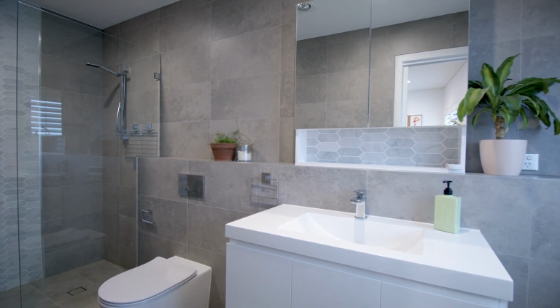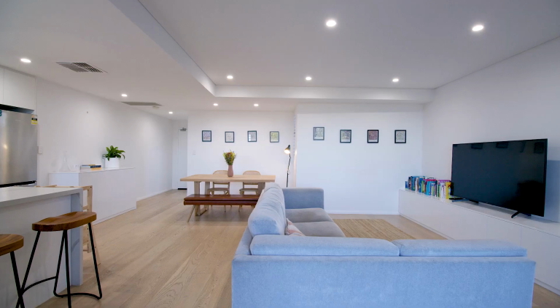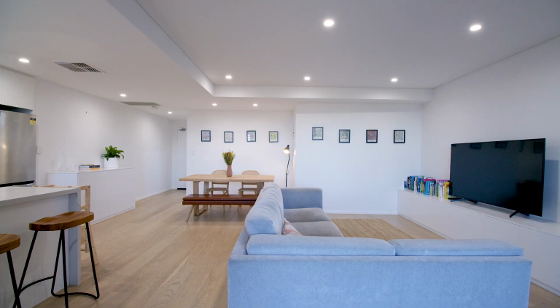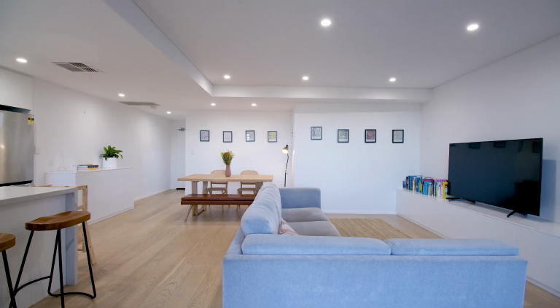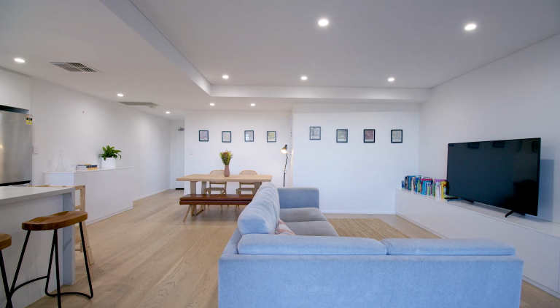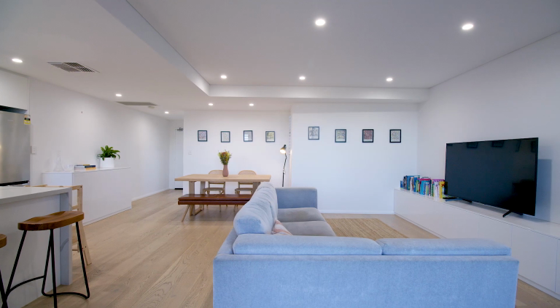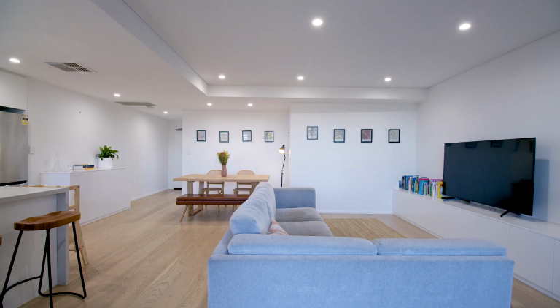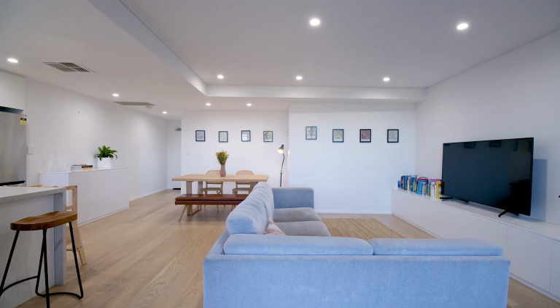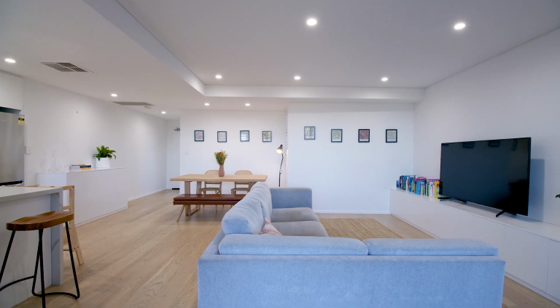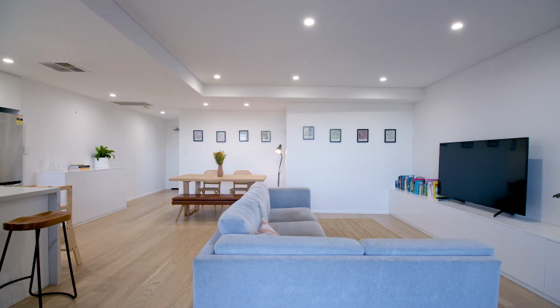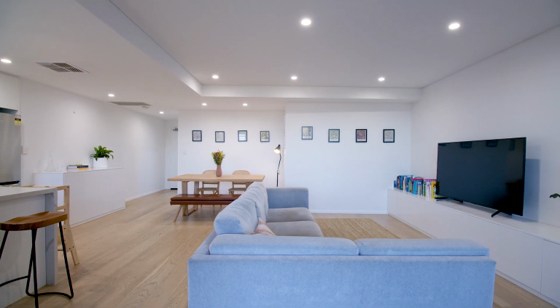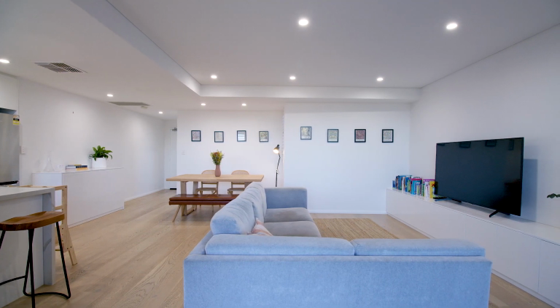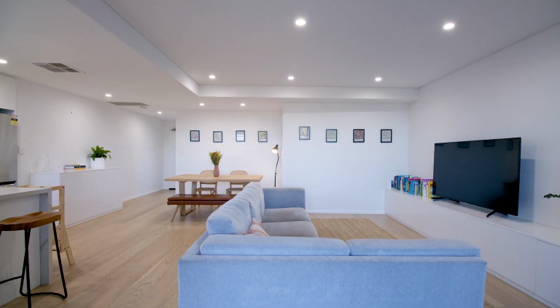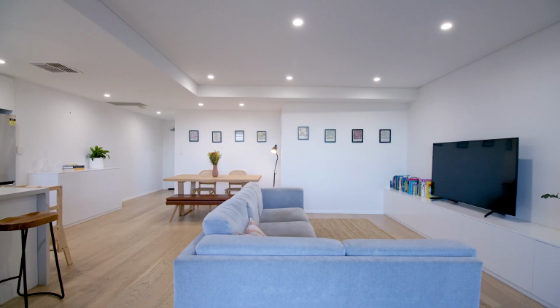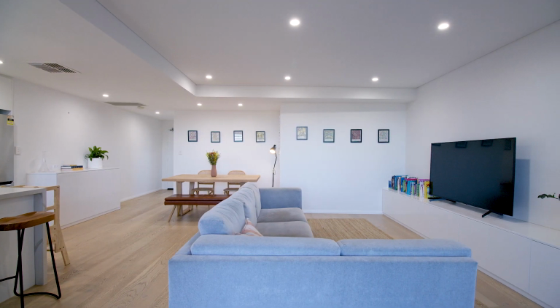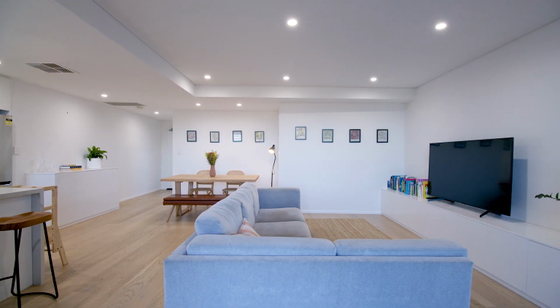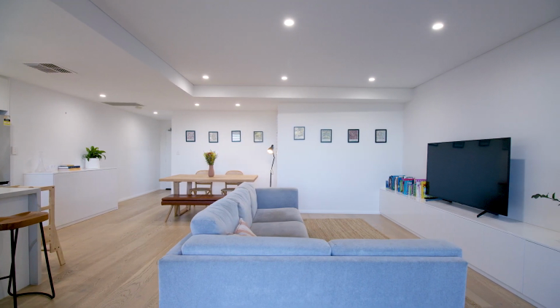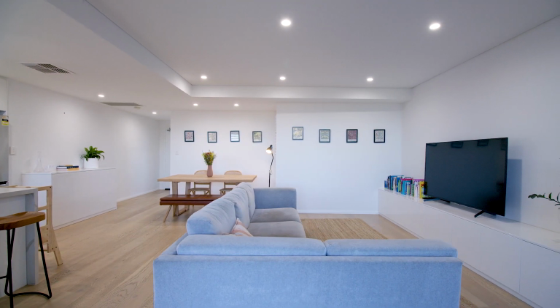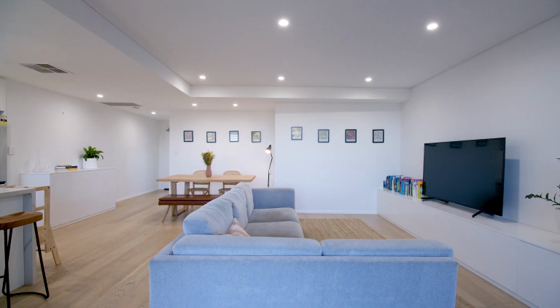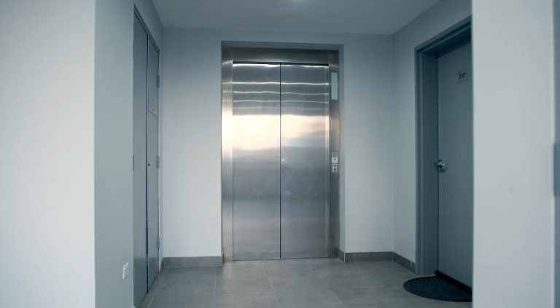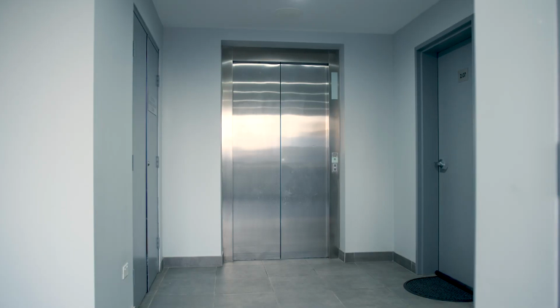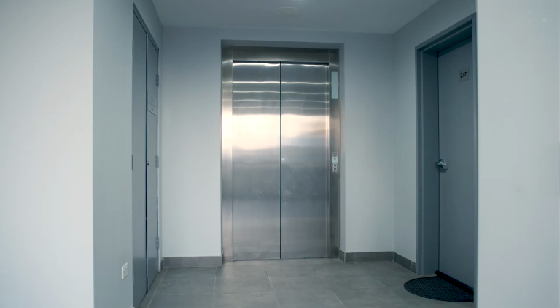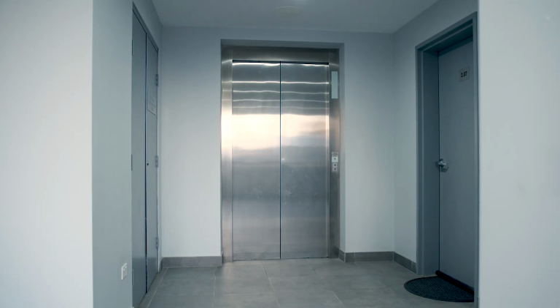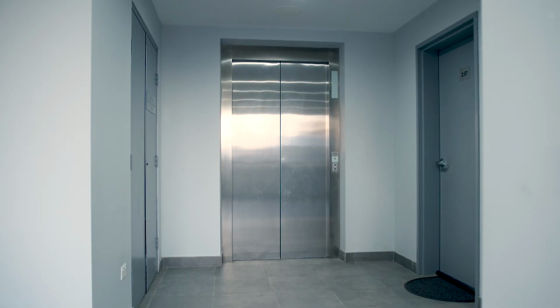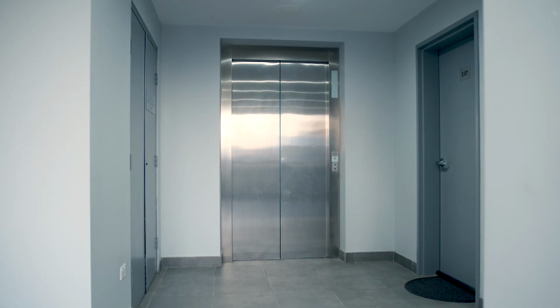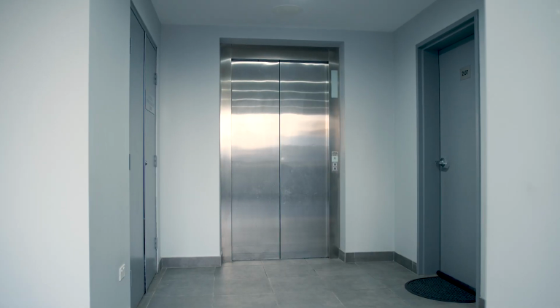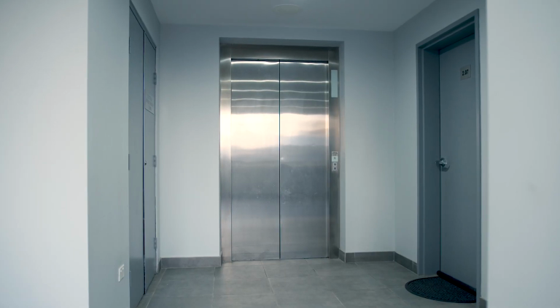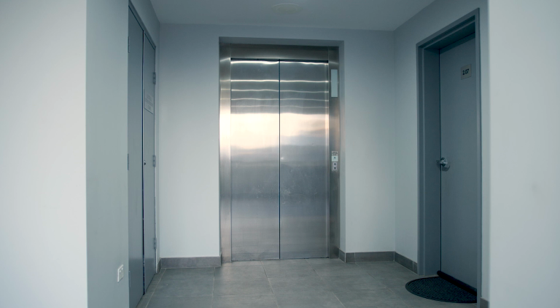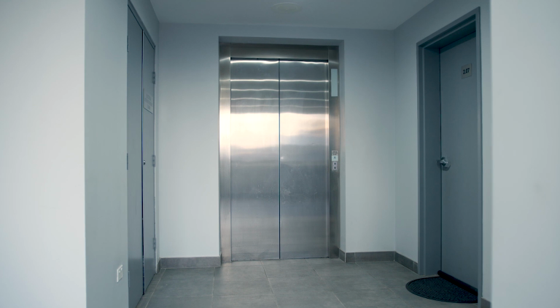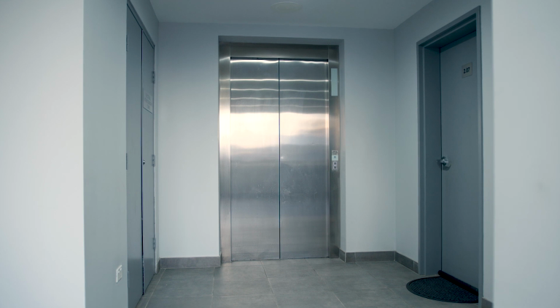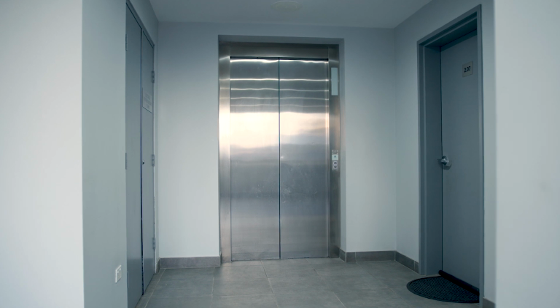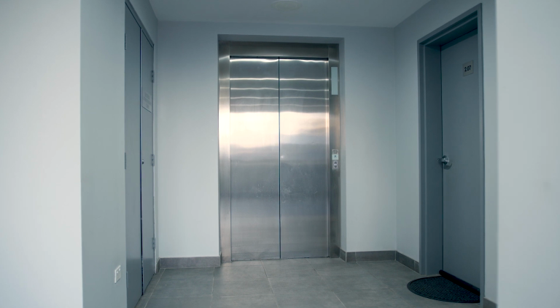For added convenience and security, enjoy secure underground side-by-side parking with lift access to take you directly to your door.